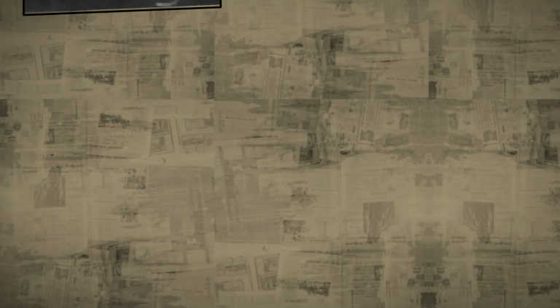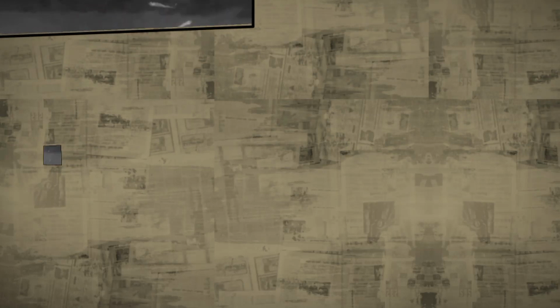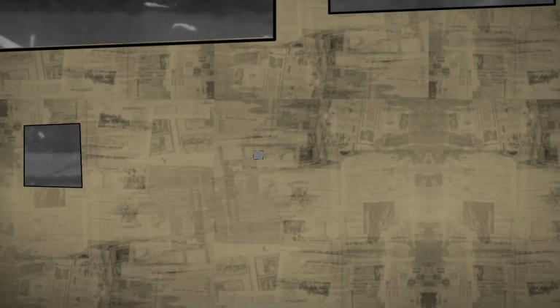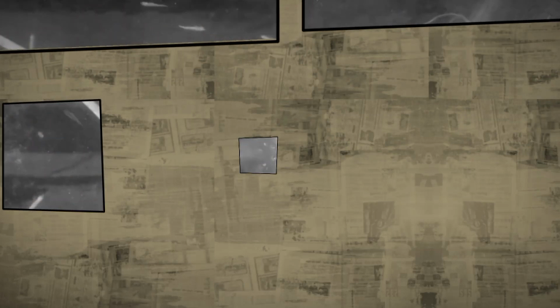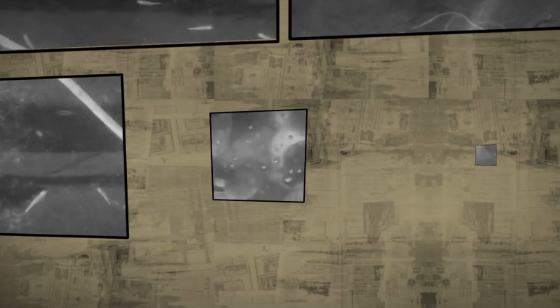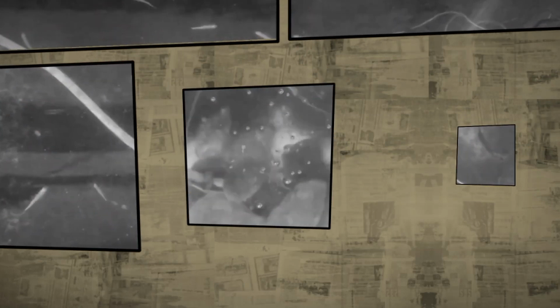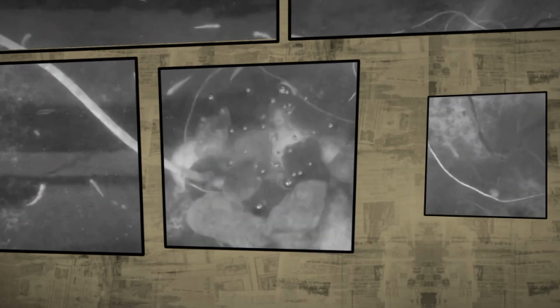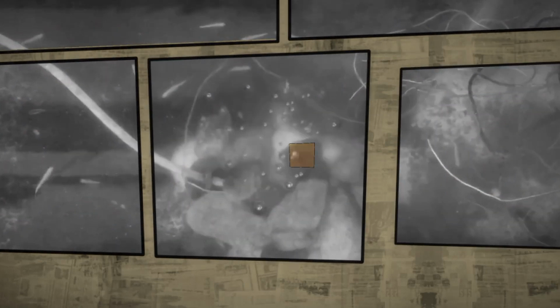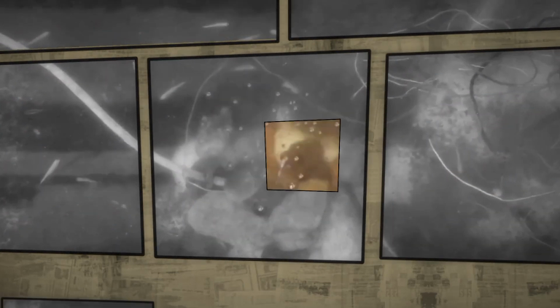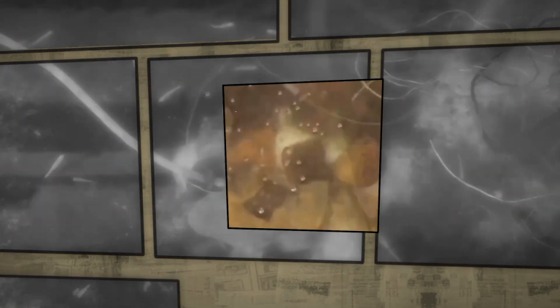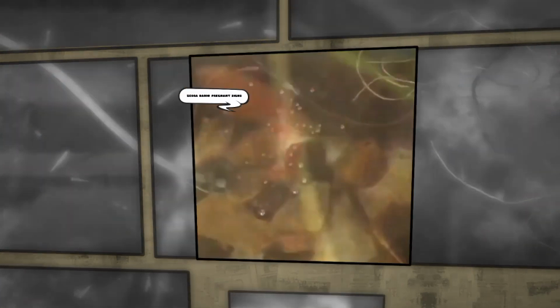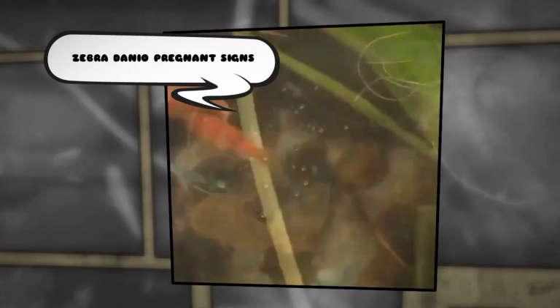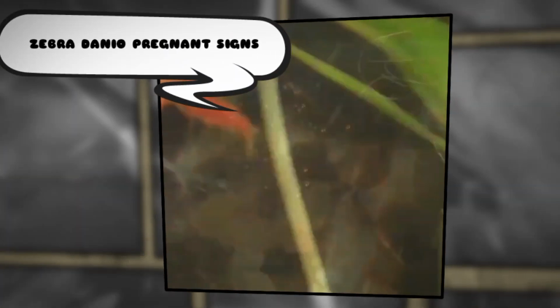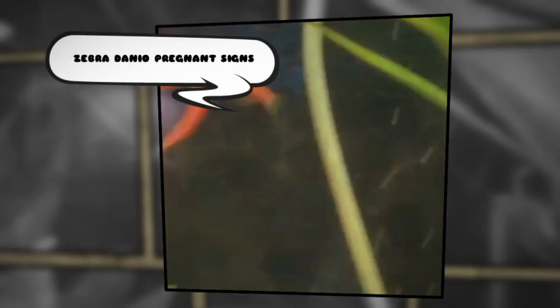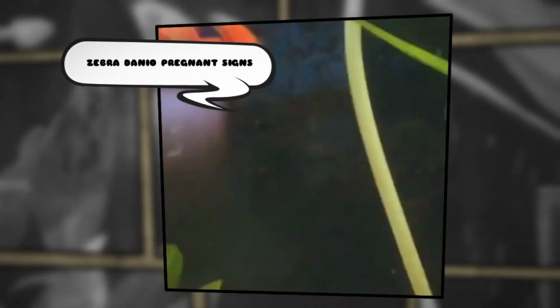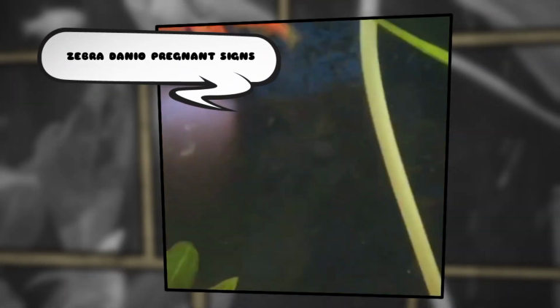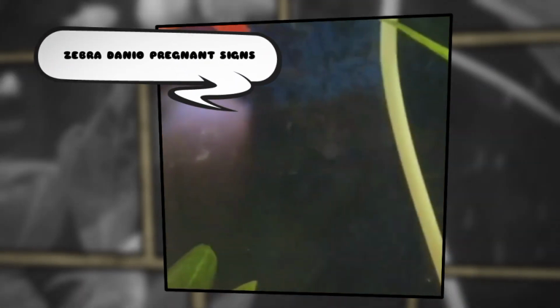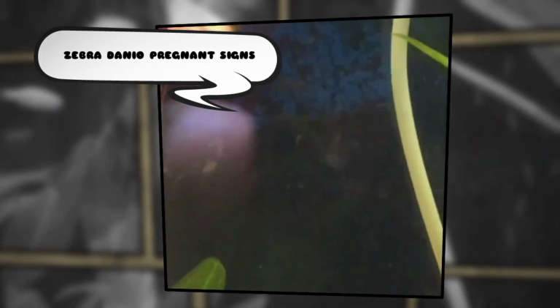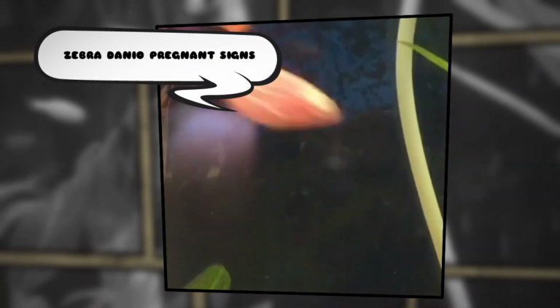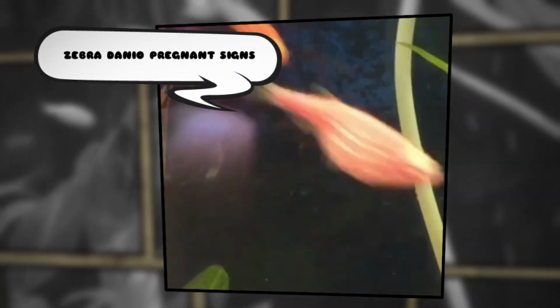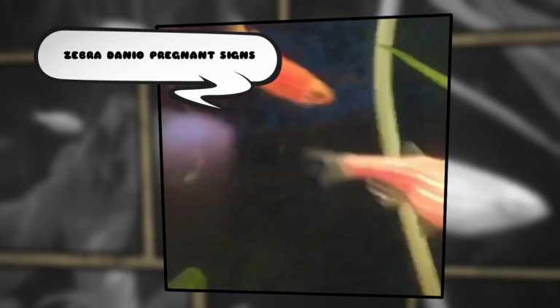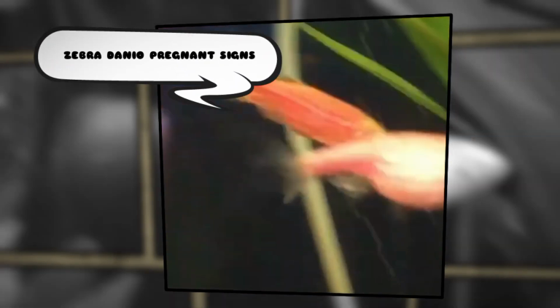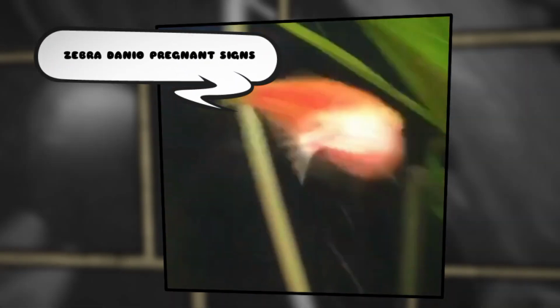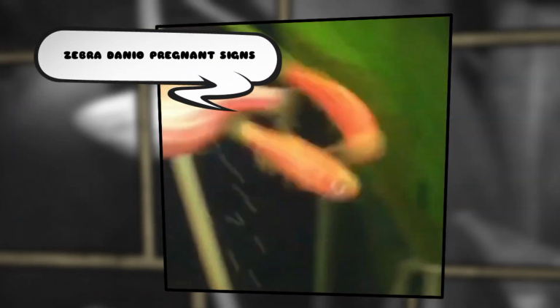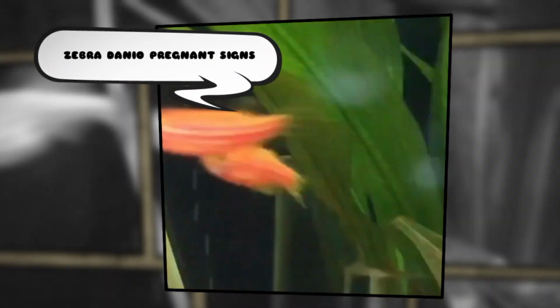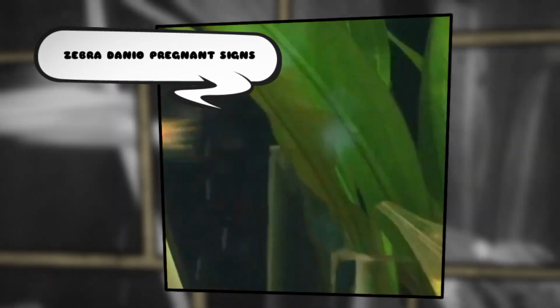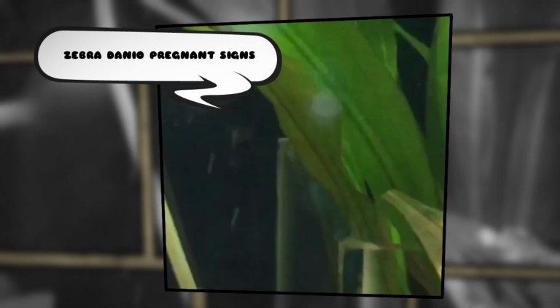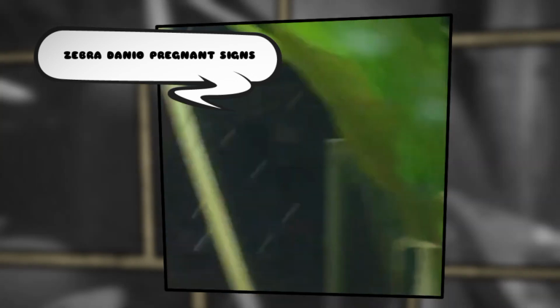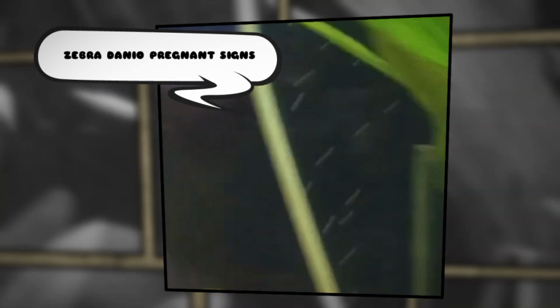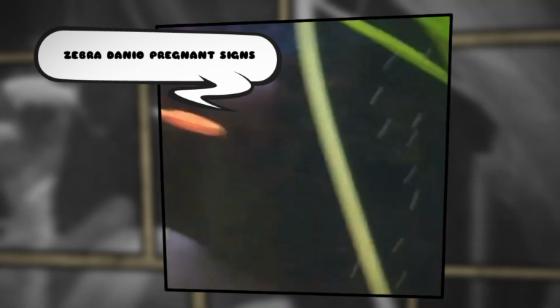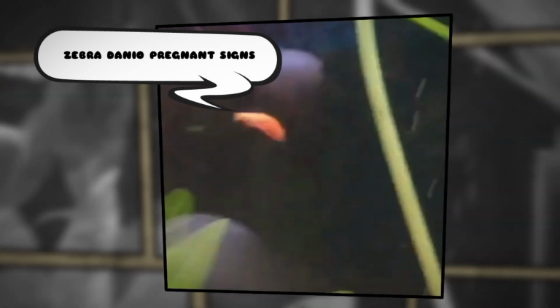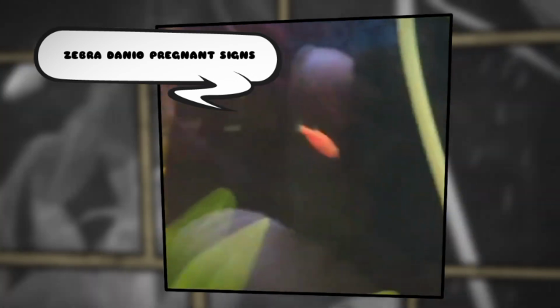Hi guys, welcome to my YouTube channel Aqua Station. In this video I am going to discuss about Zebra Danio pregnant signs.